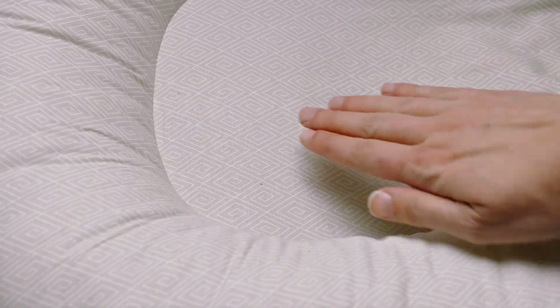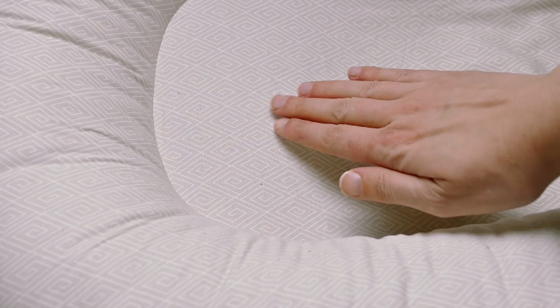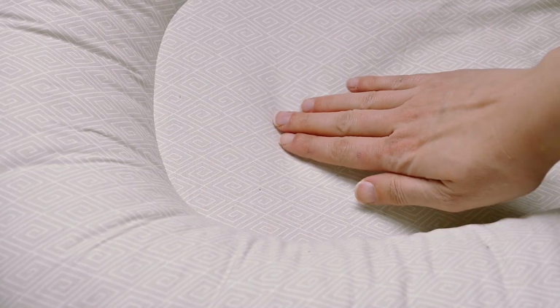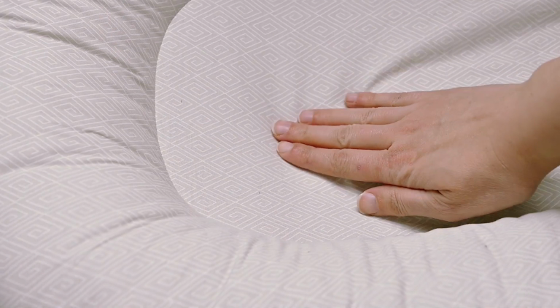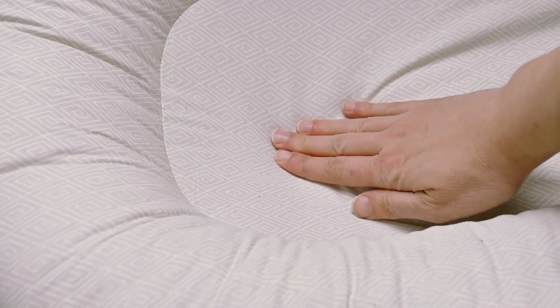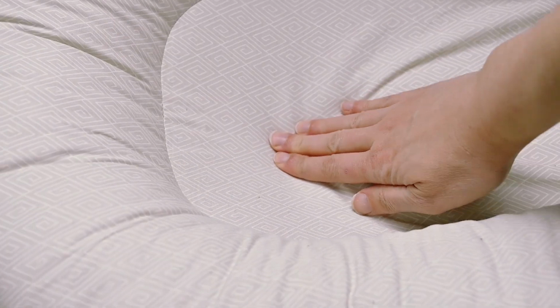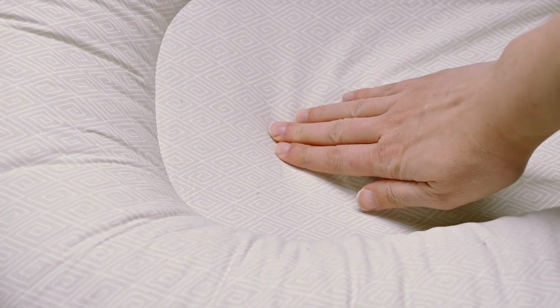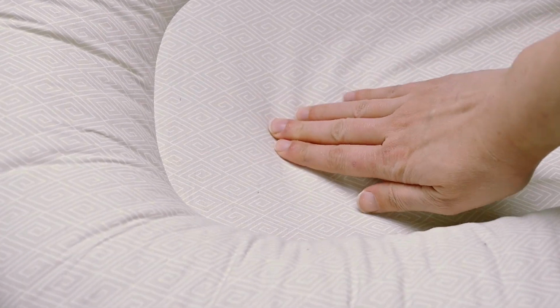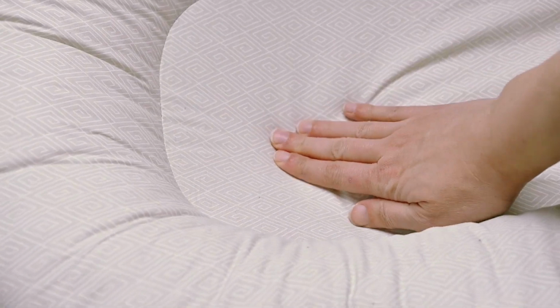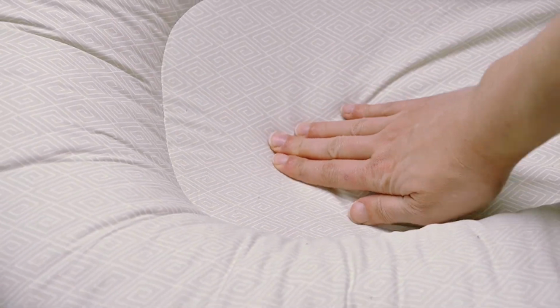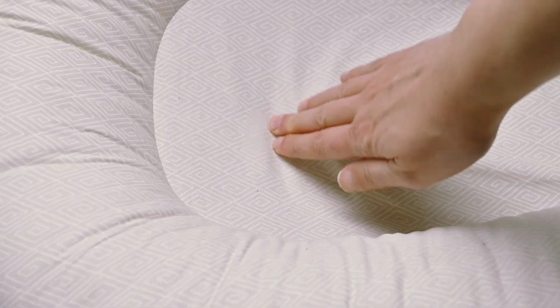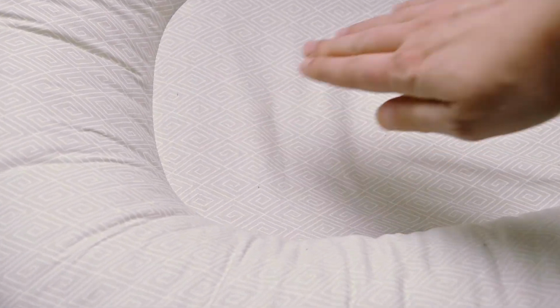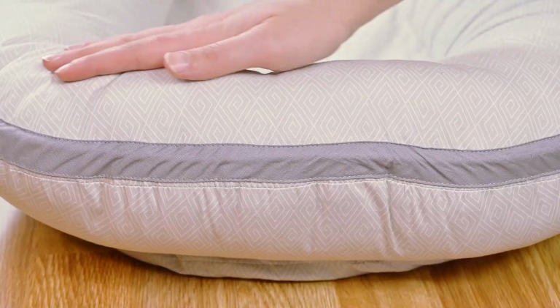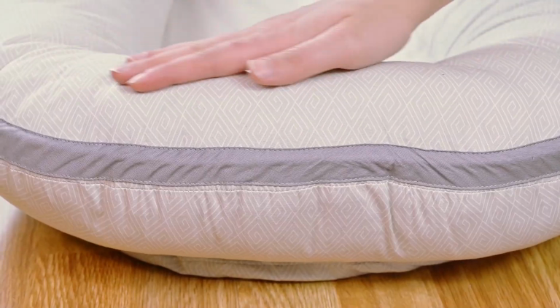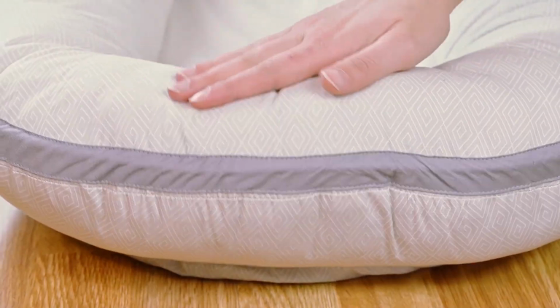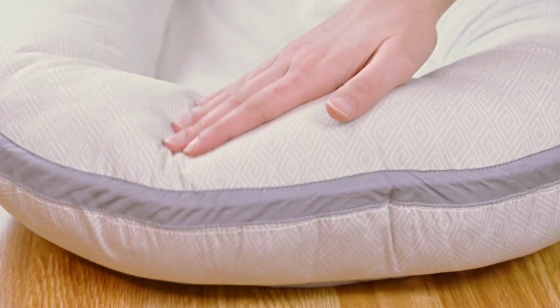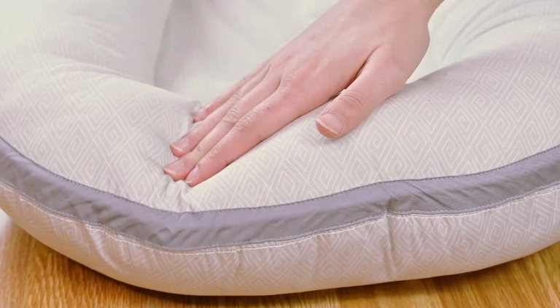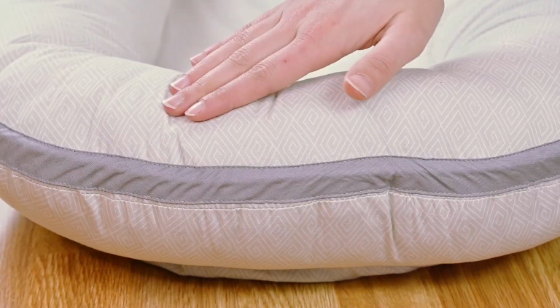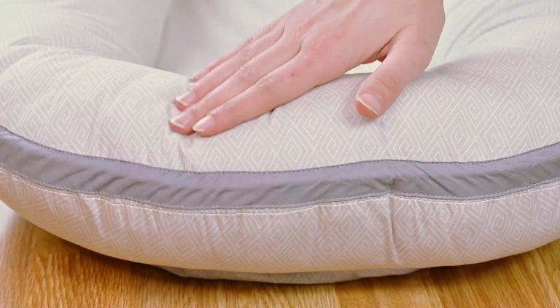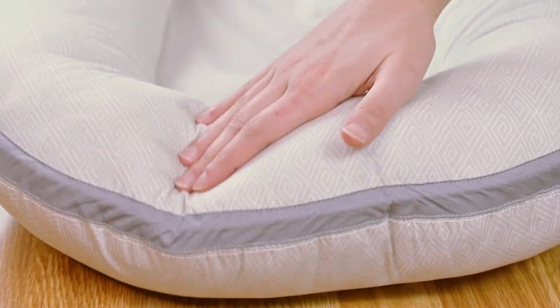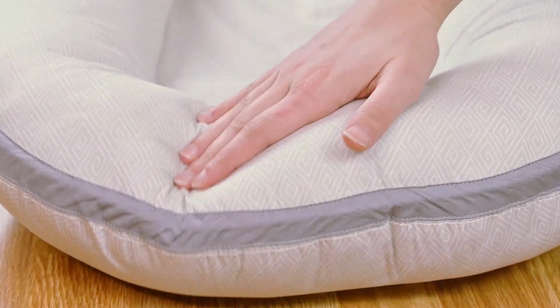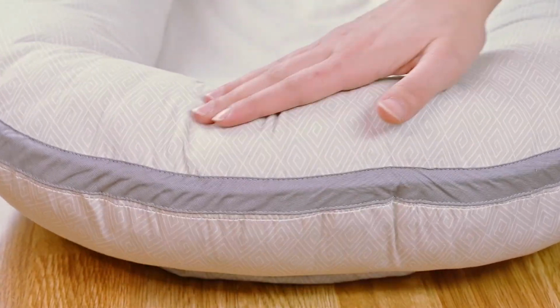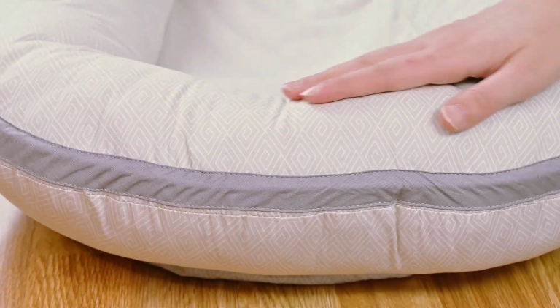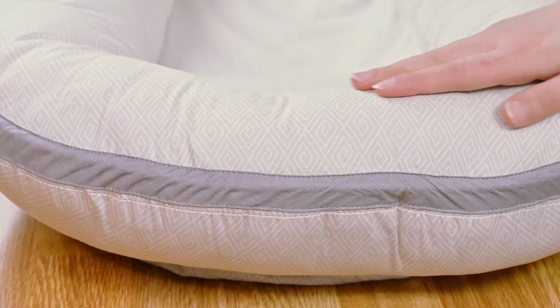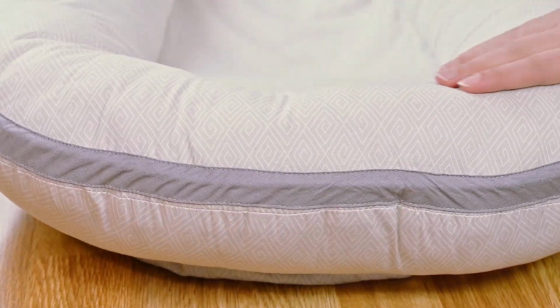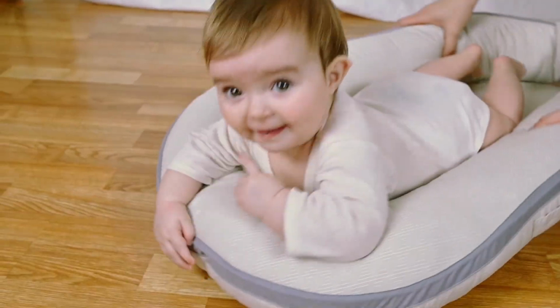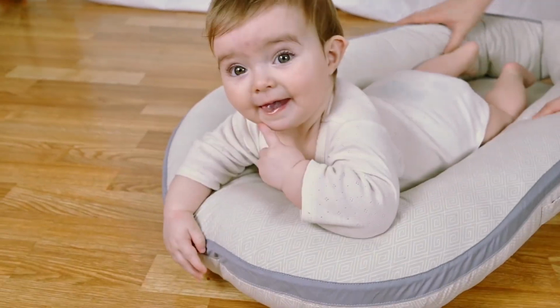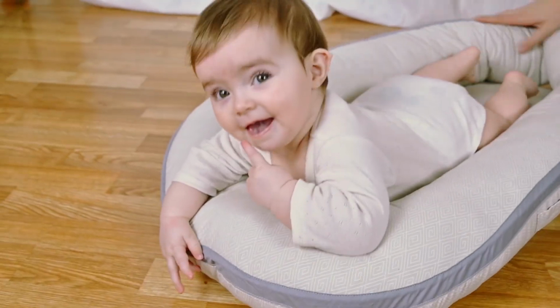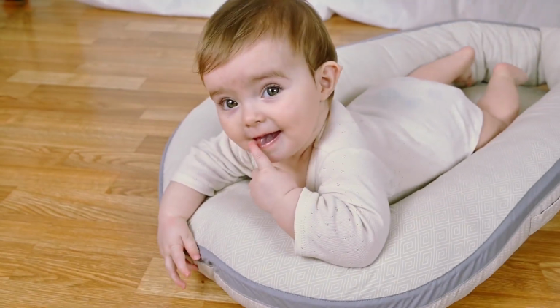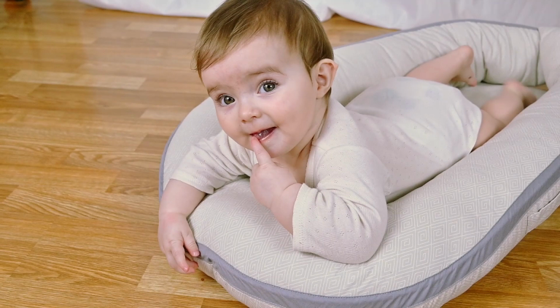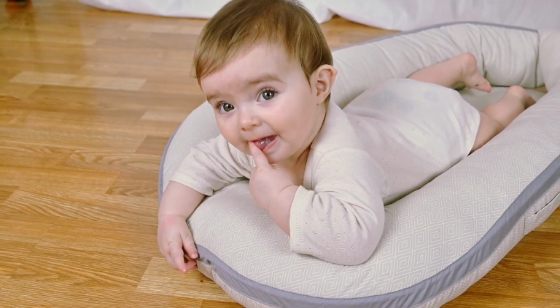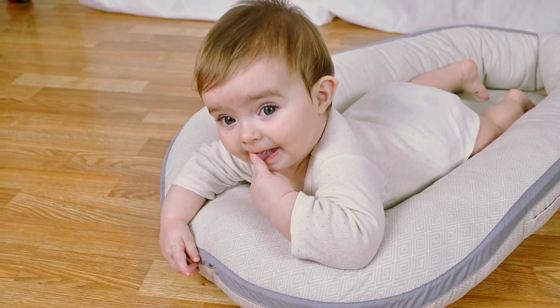Lallami Nest has a firm mattress and soft sides that are perfect for lounging and tummy time.